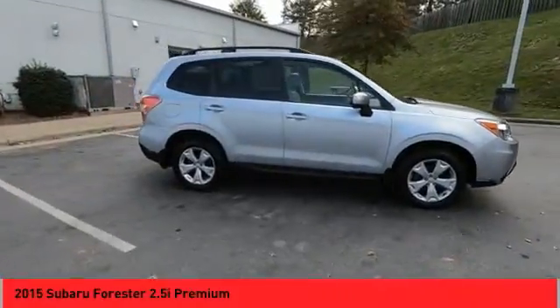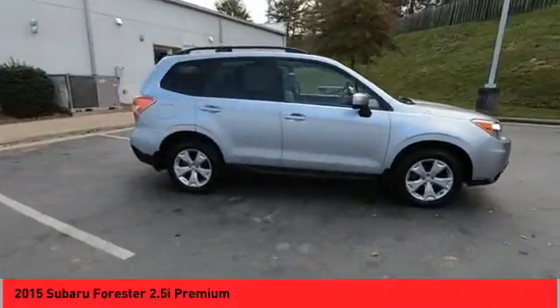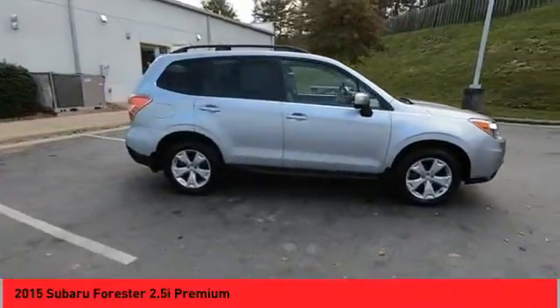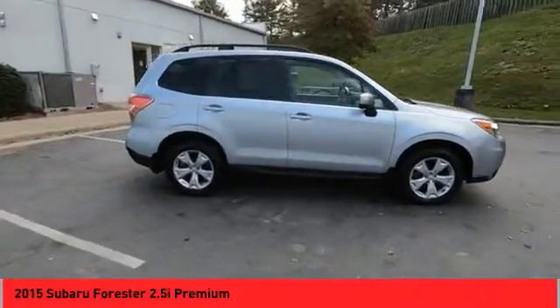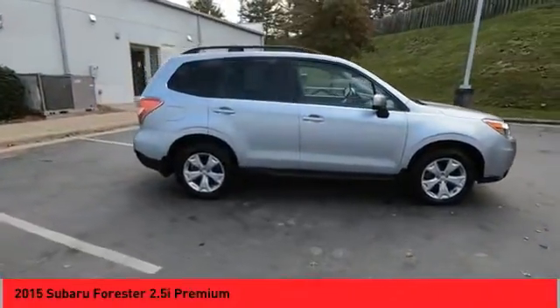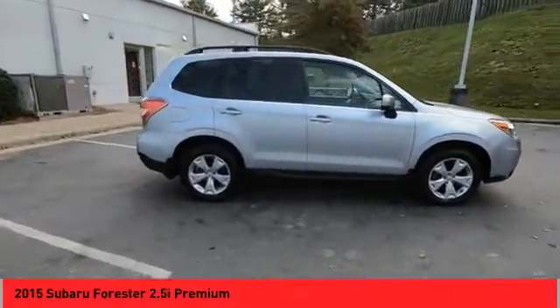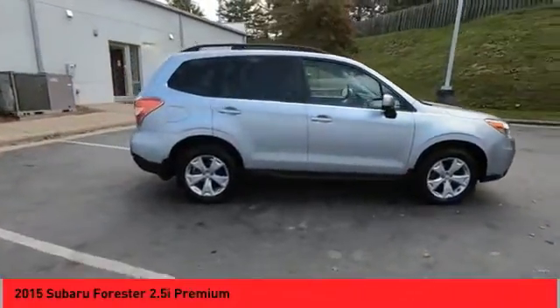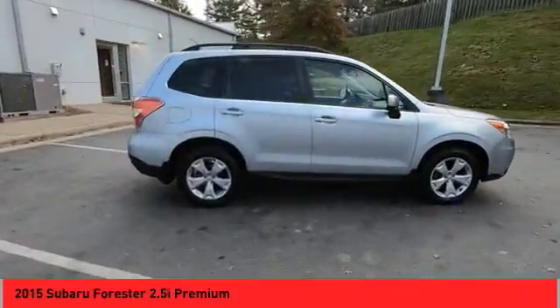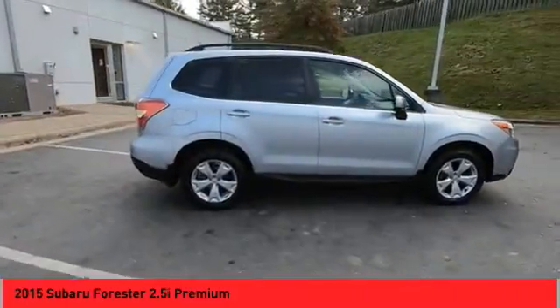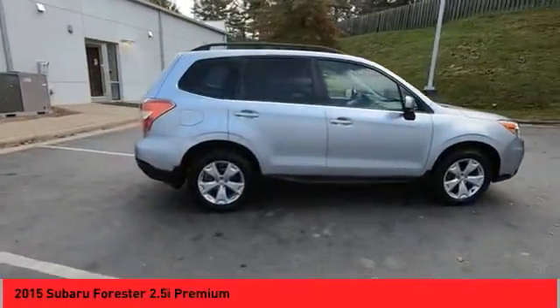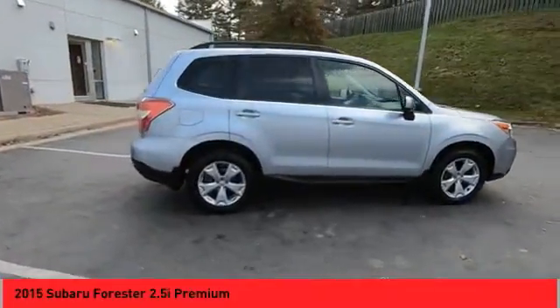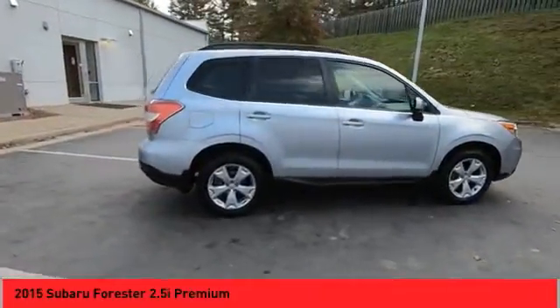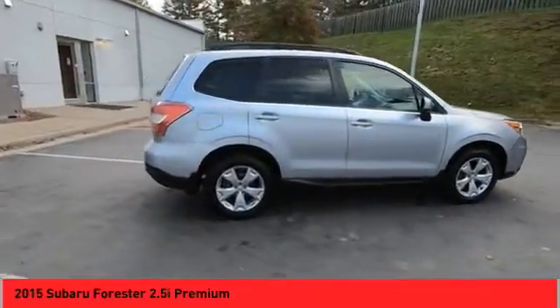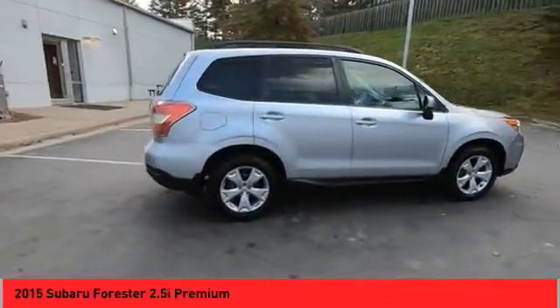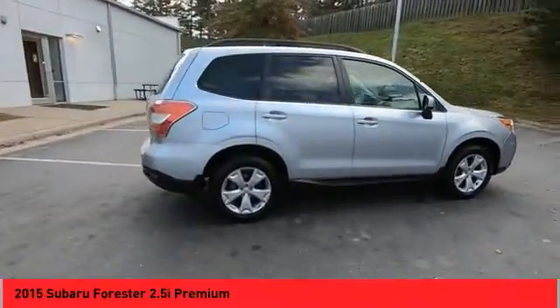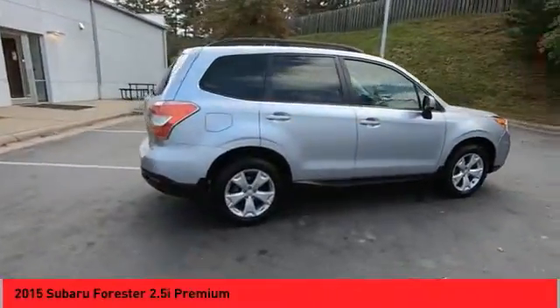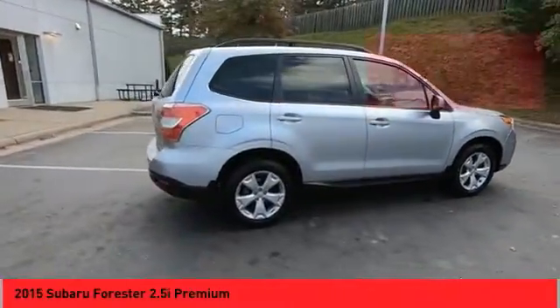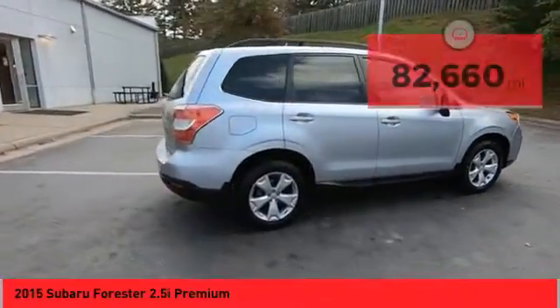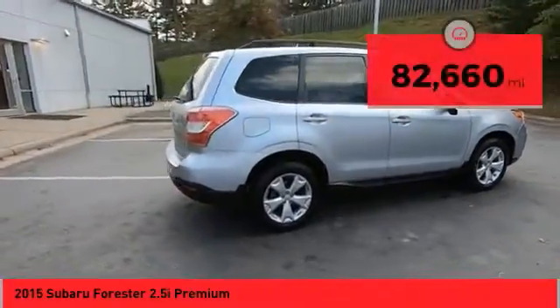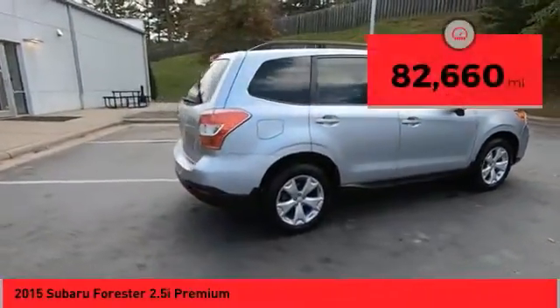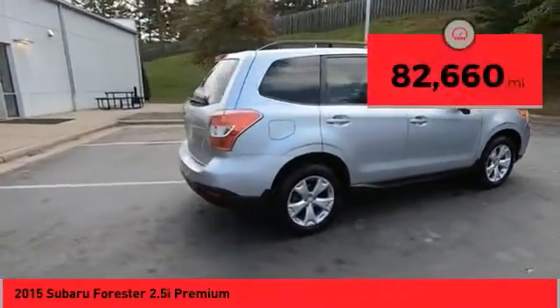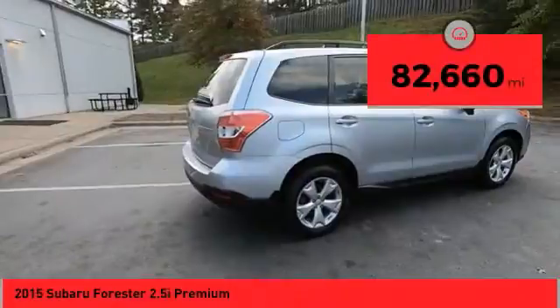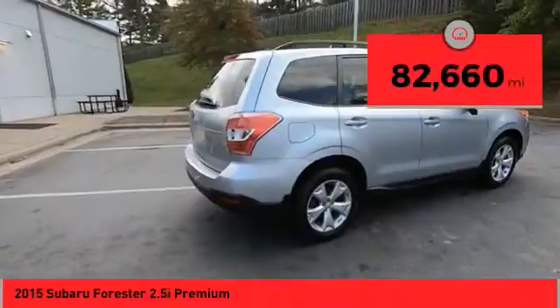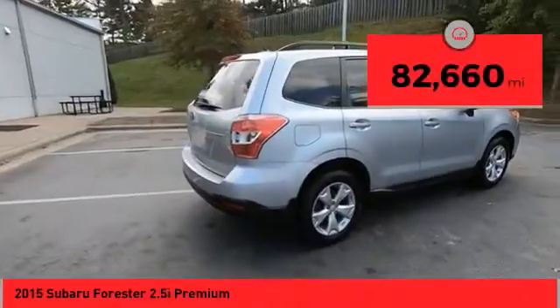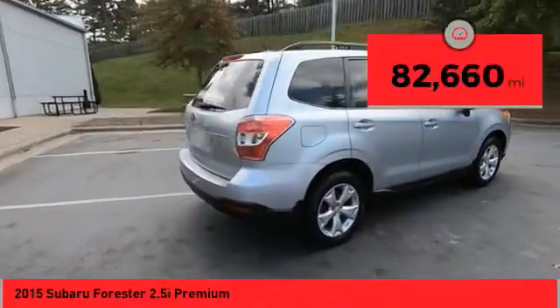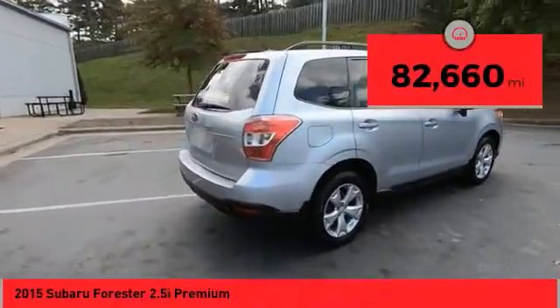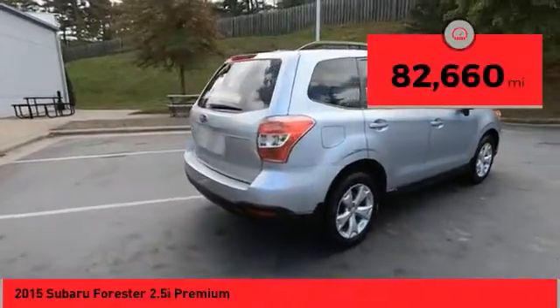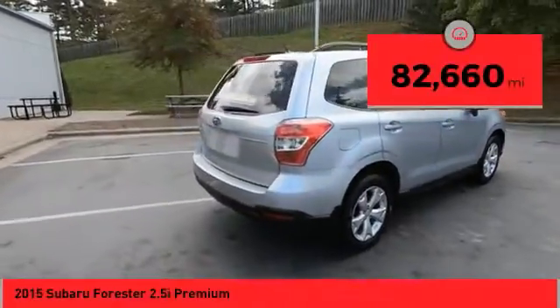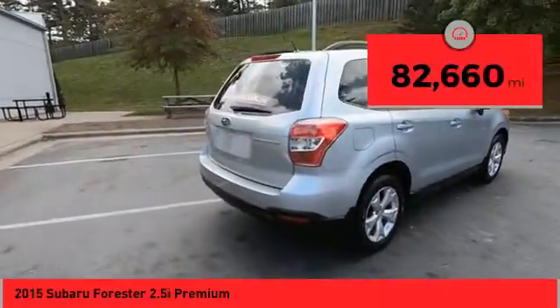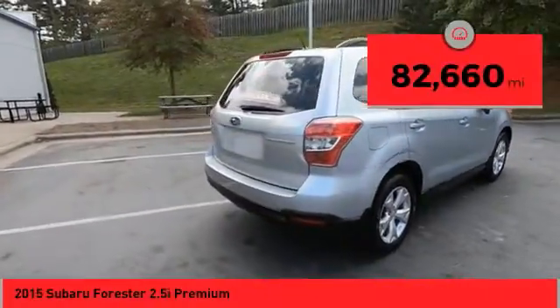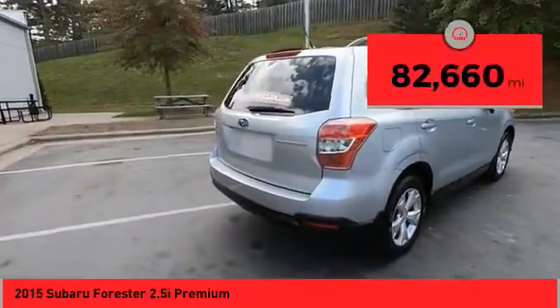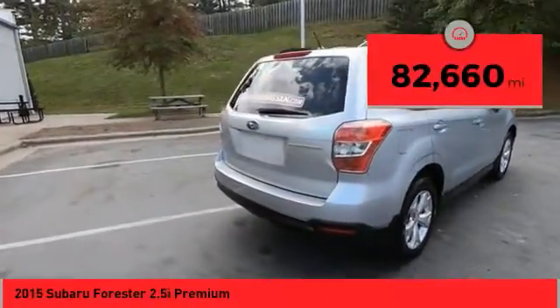It has an impressive, comfortable ride and handles well. This vehicle has less than 85,000 miles.